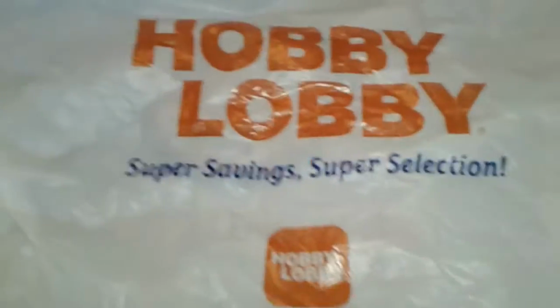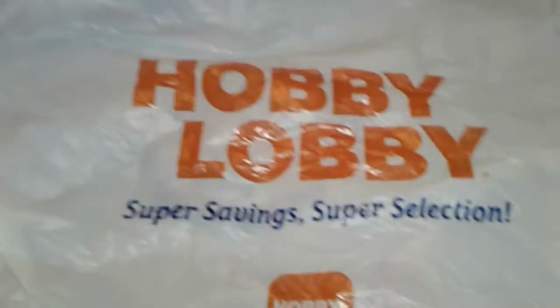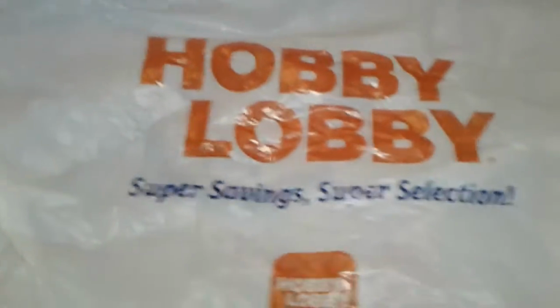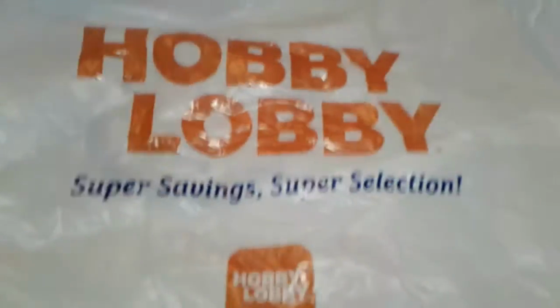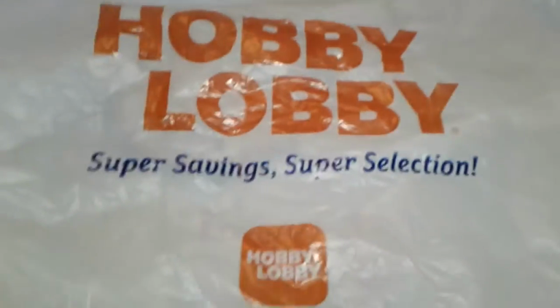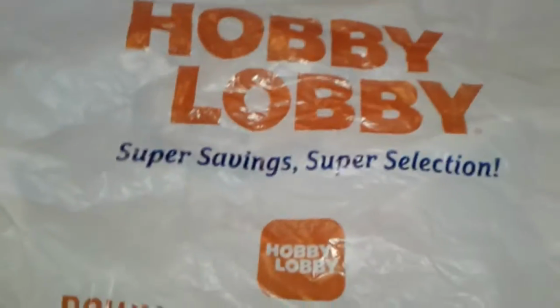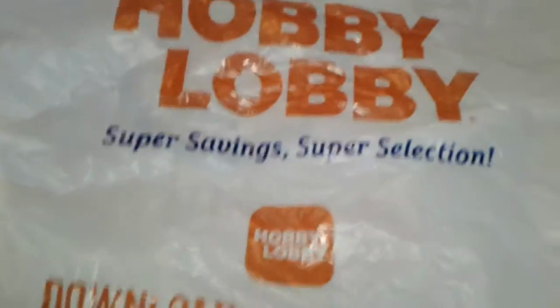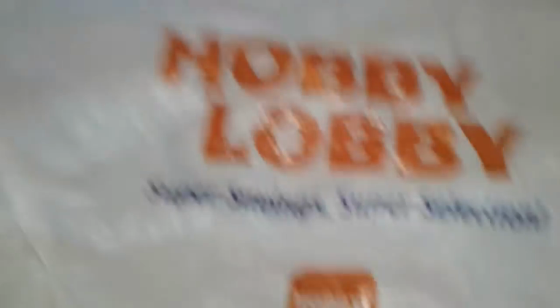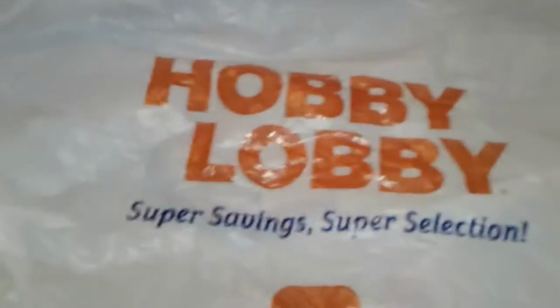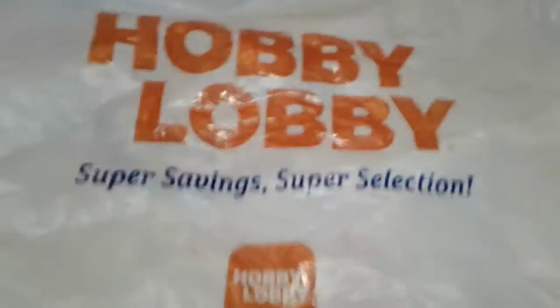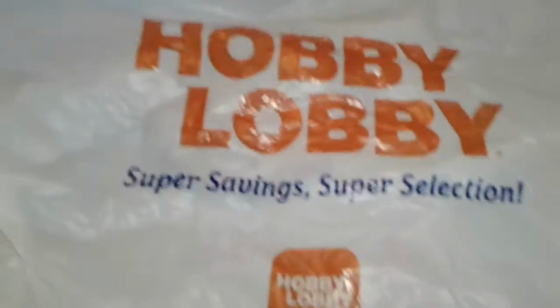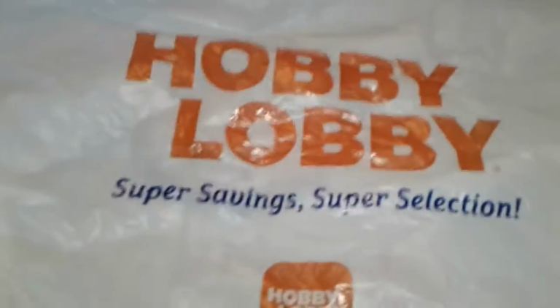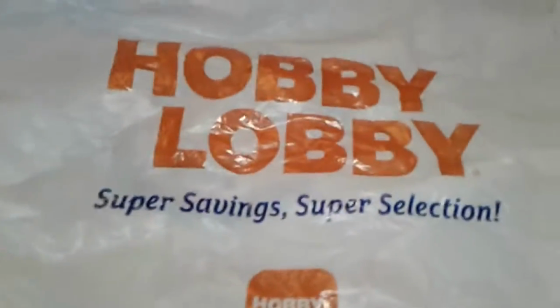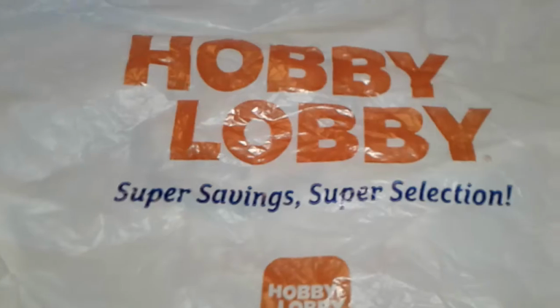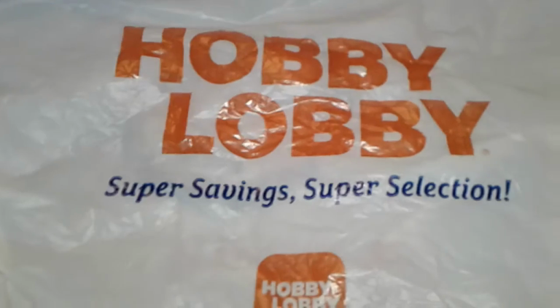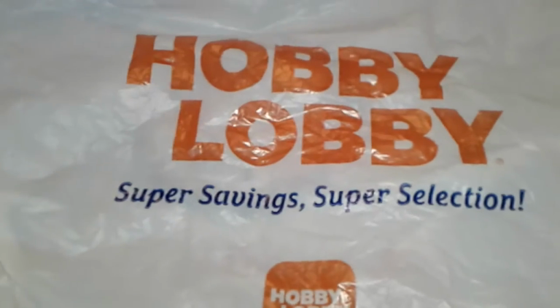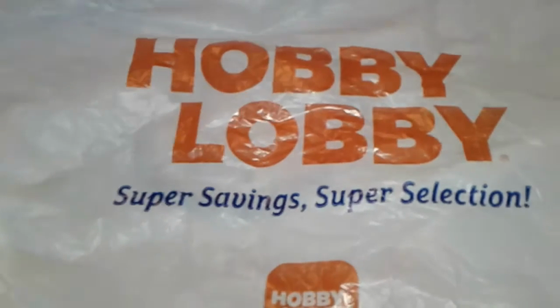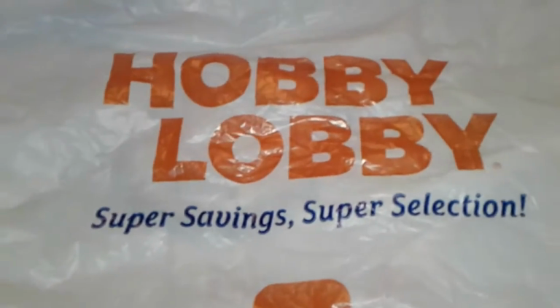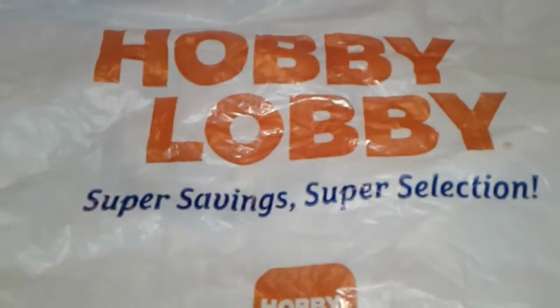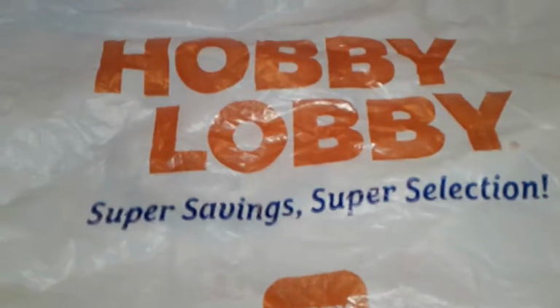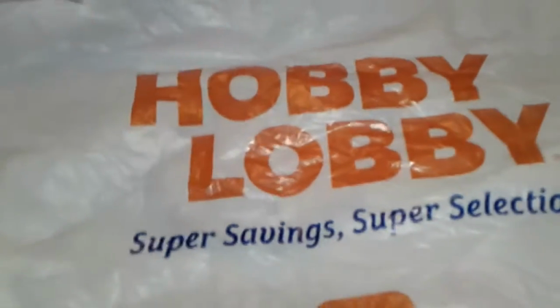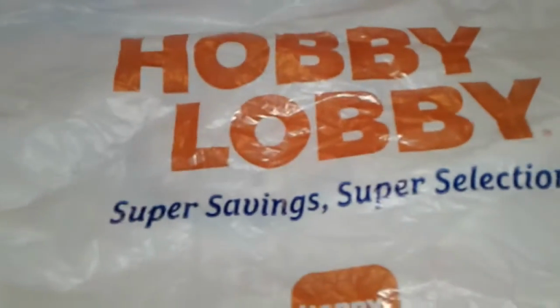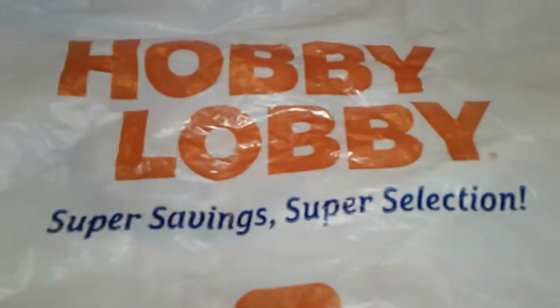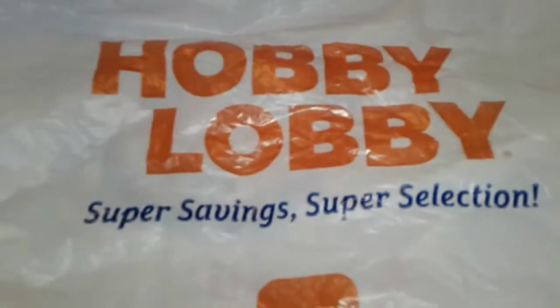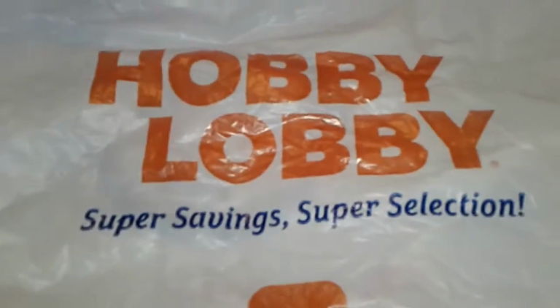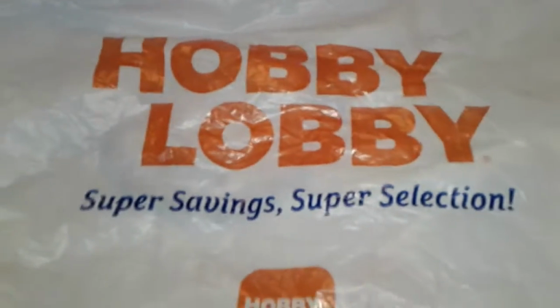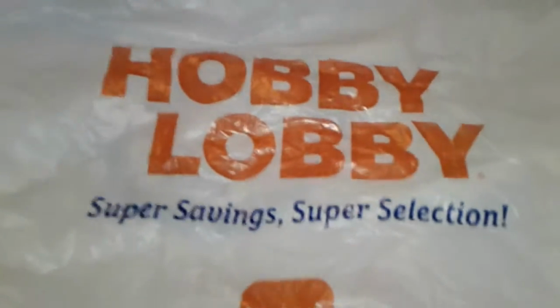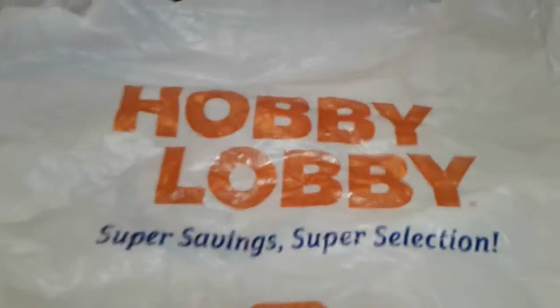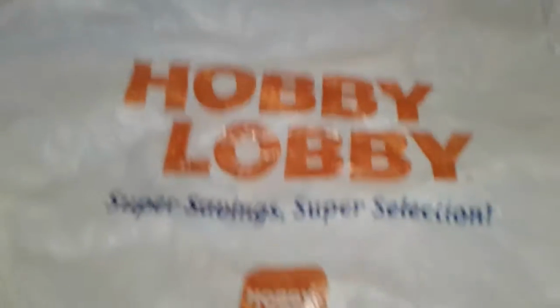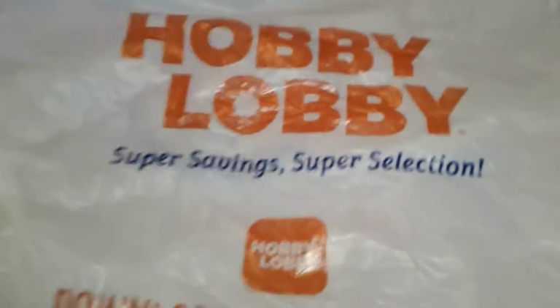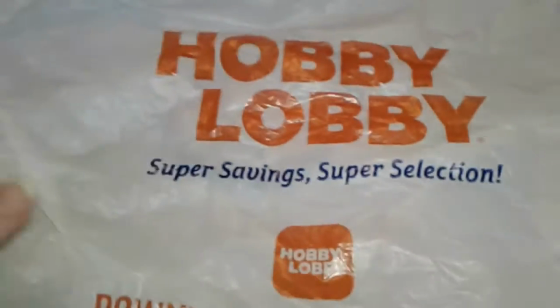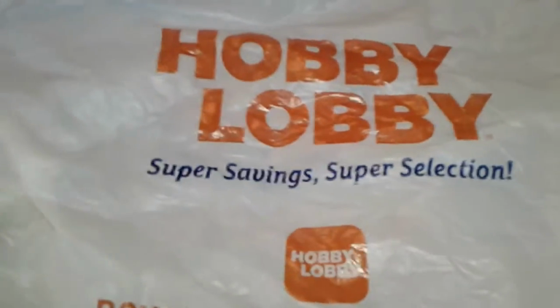So I'm here to do a small Hobby Lobby and Dollar Tree haul. I wanted to show you guys what I got today.